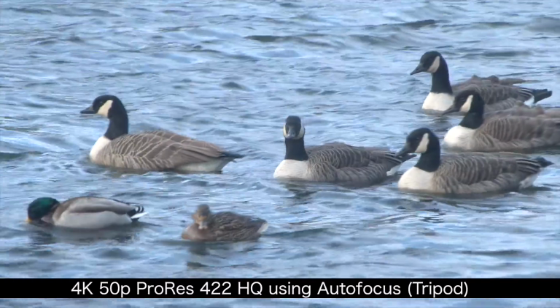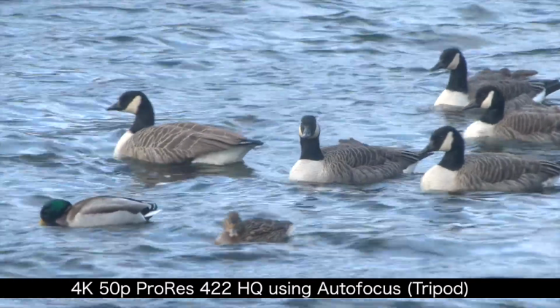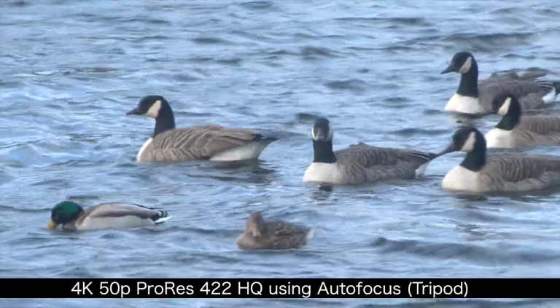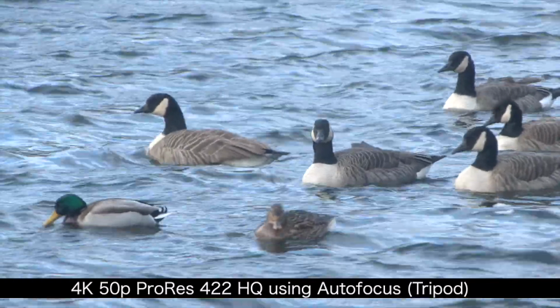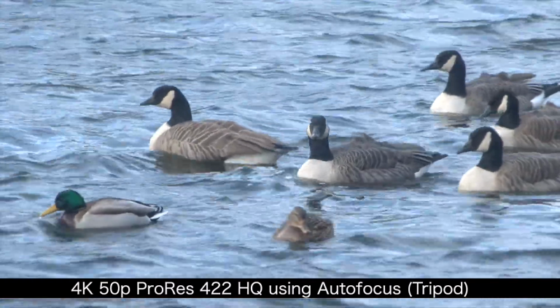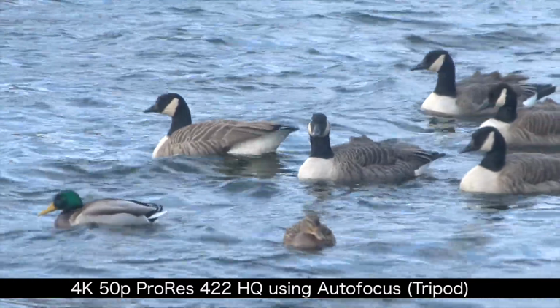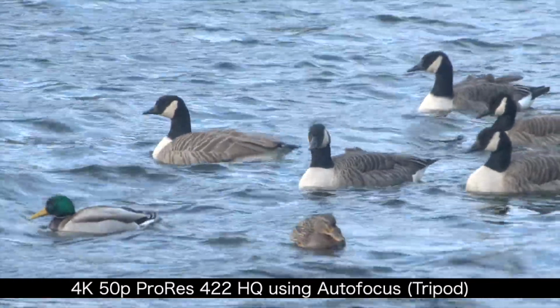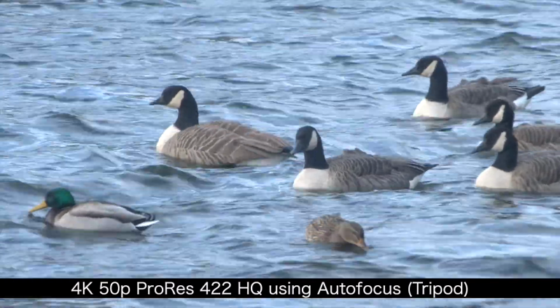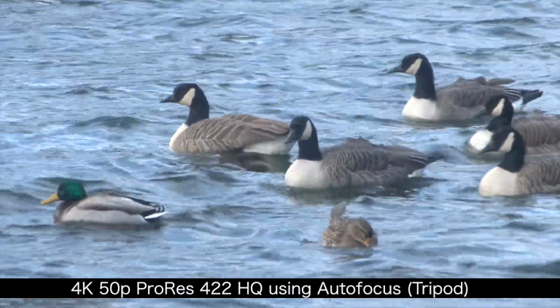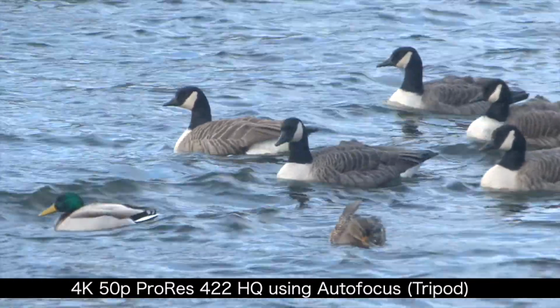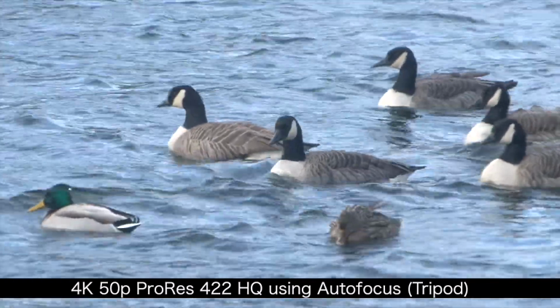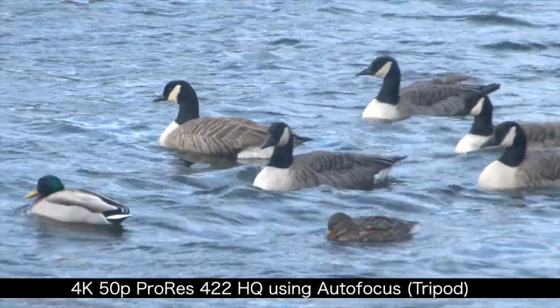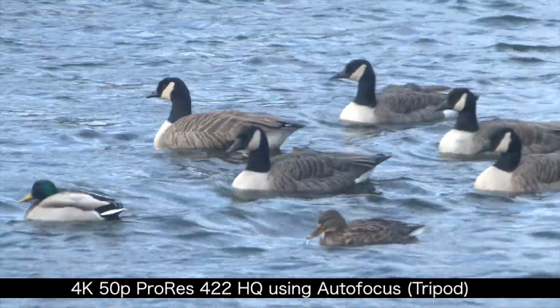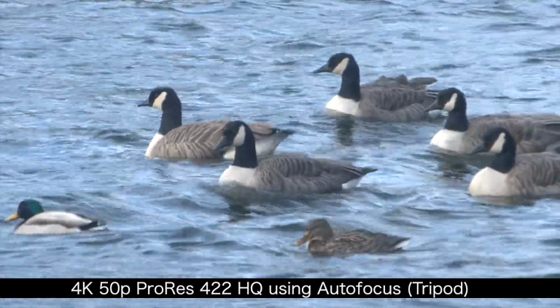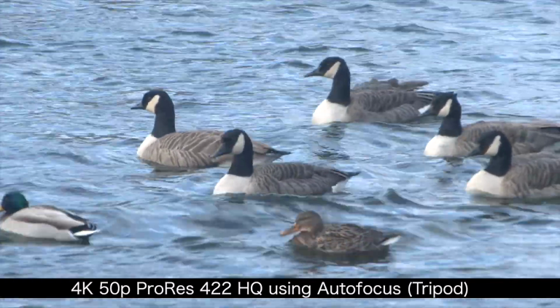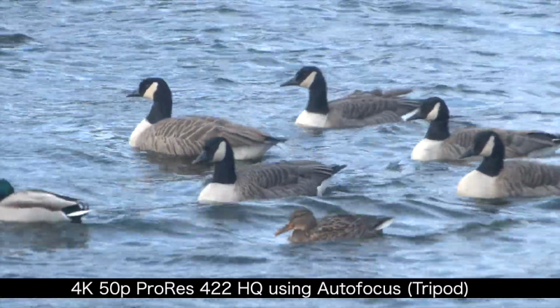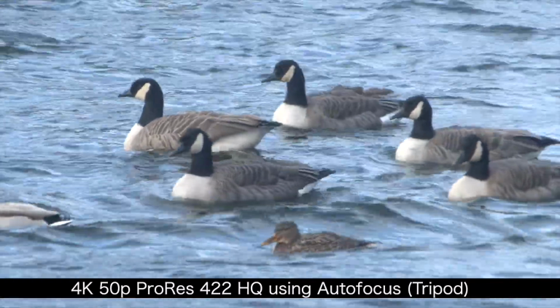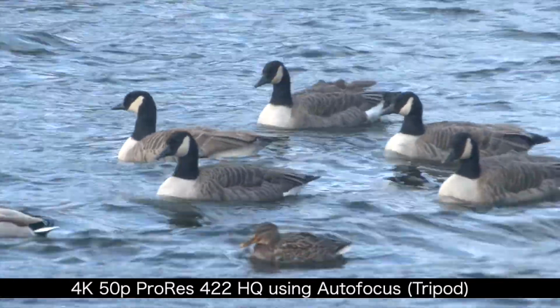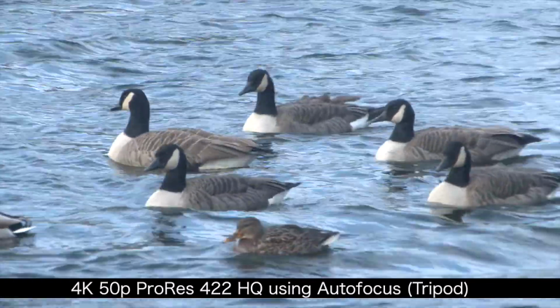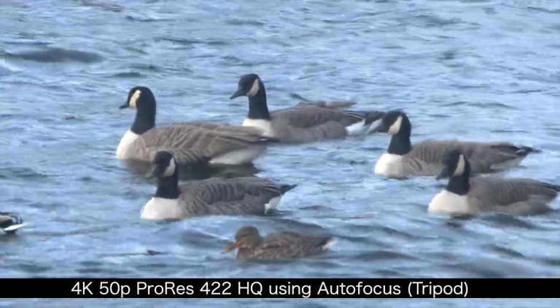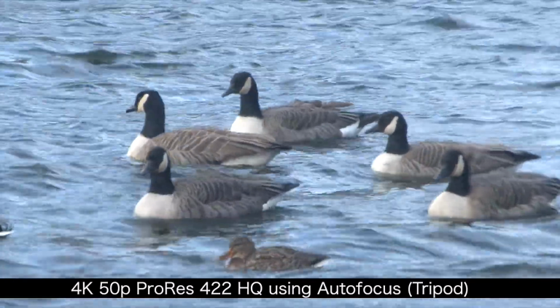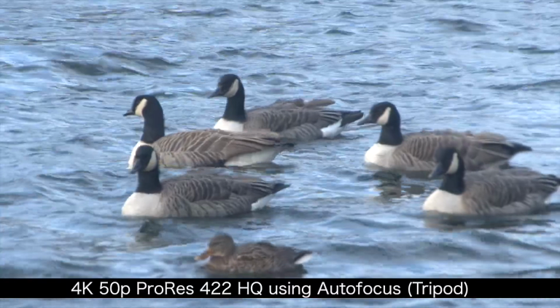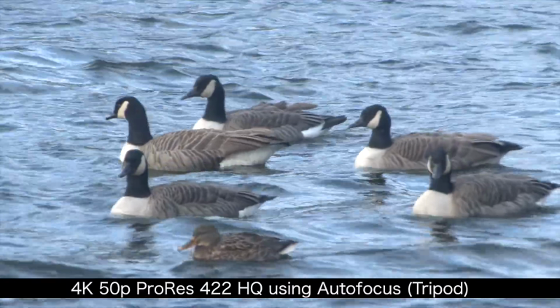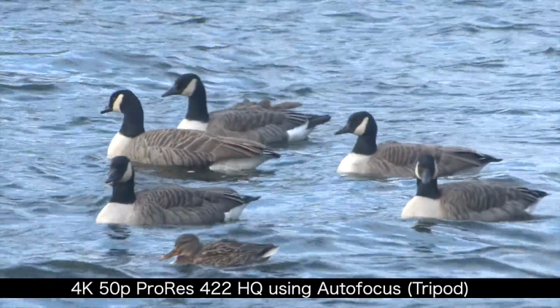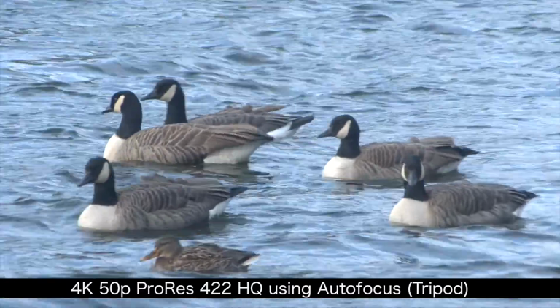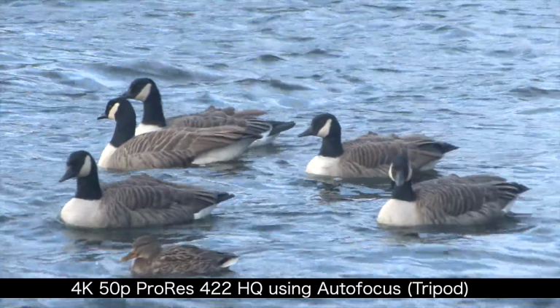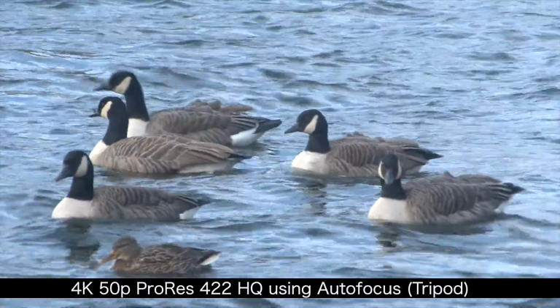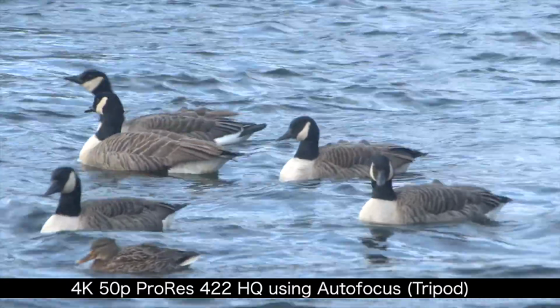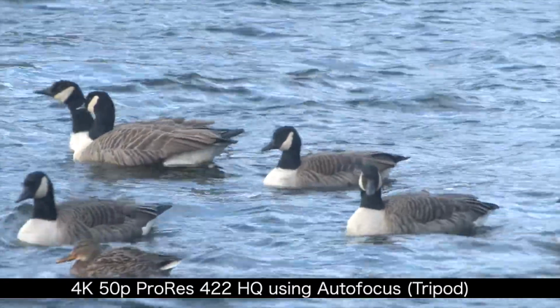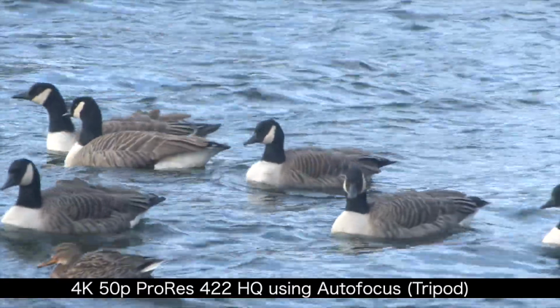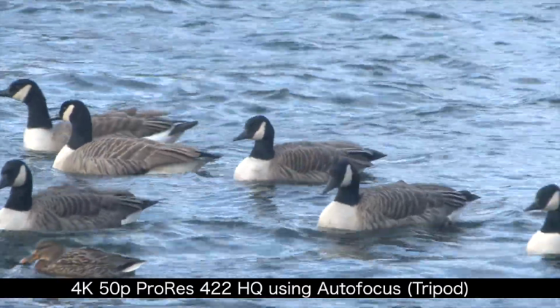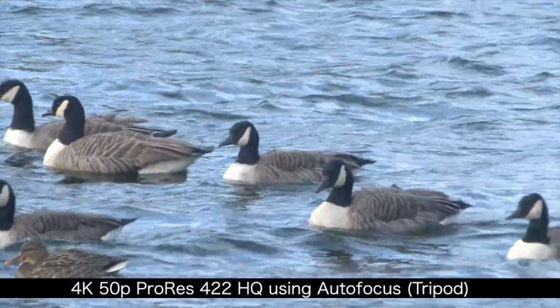I was very impressed with the camera's autofocus. As you can see for yourself, it keeps the birds pin sharp, ignoring the water.